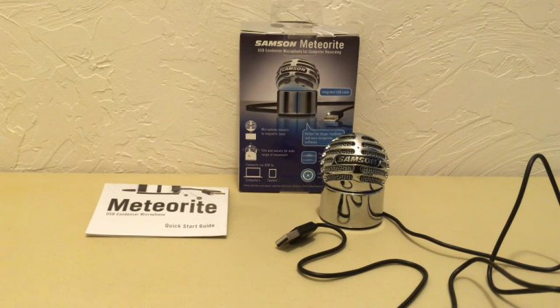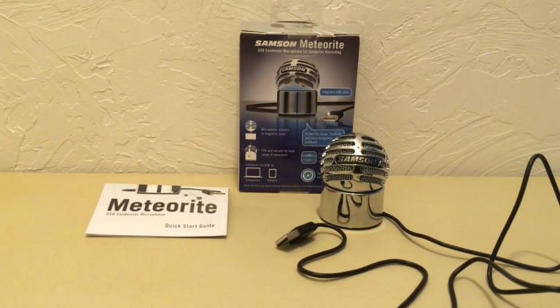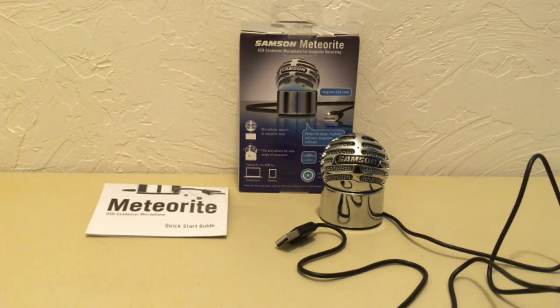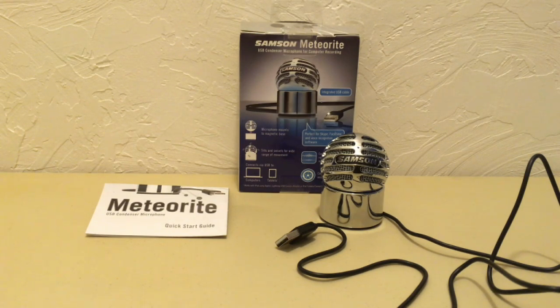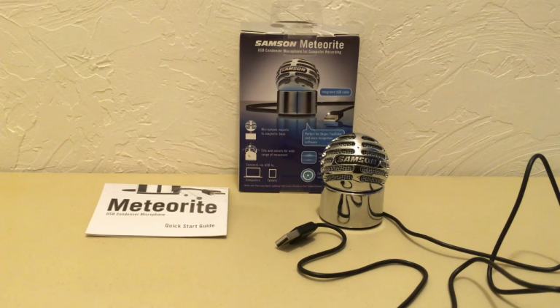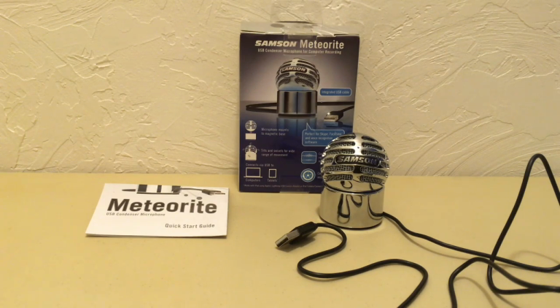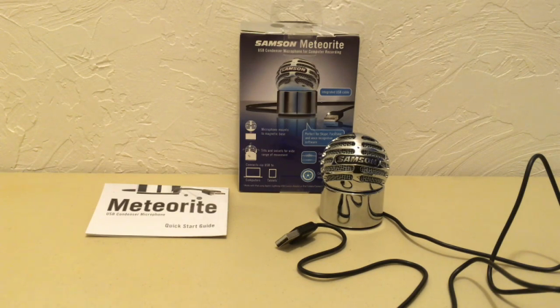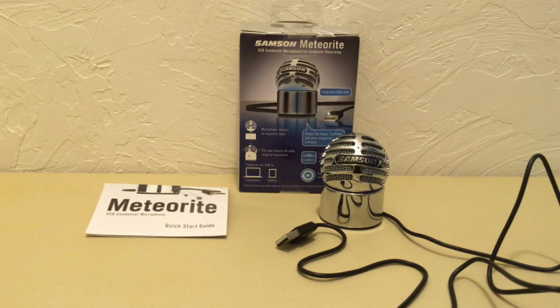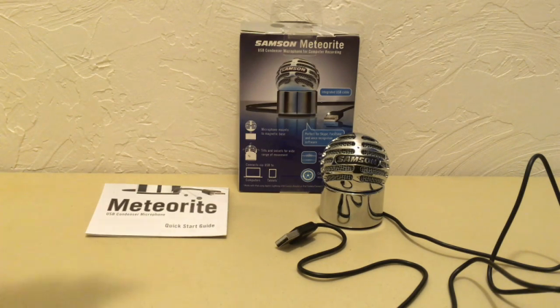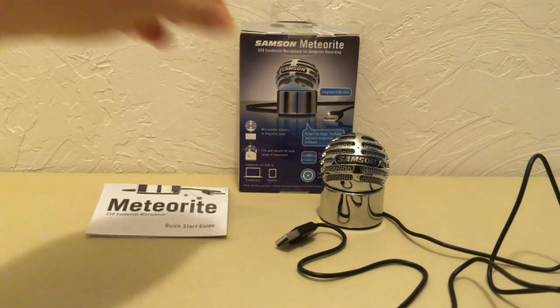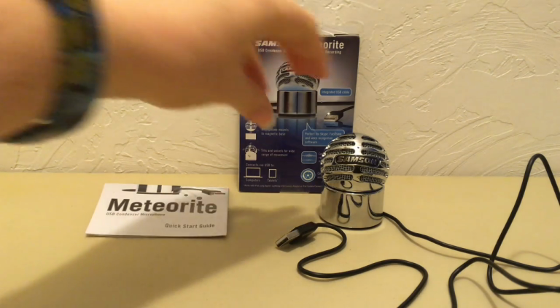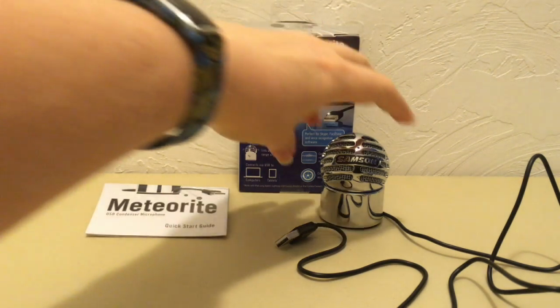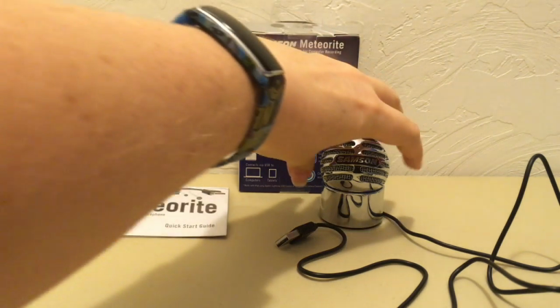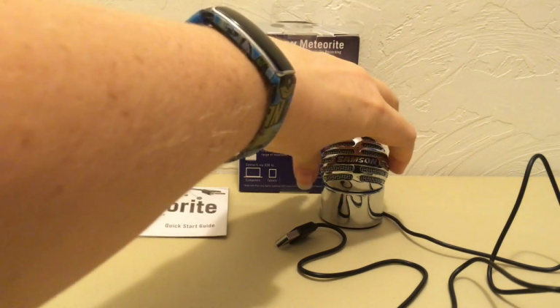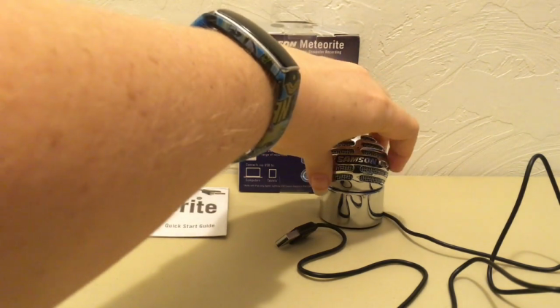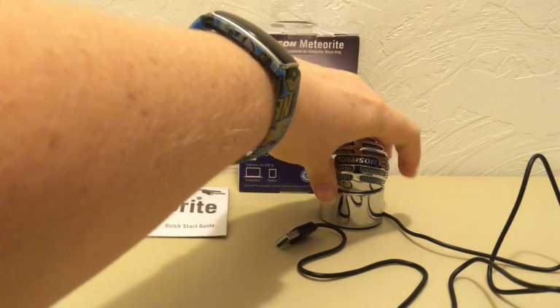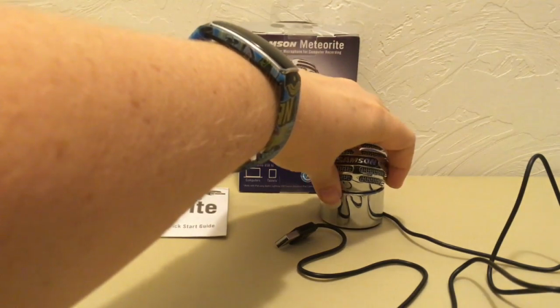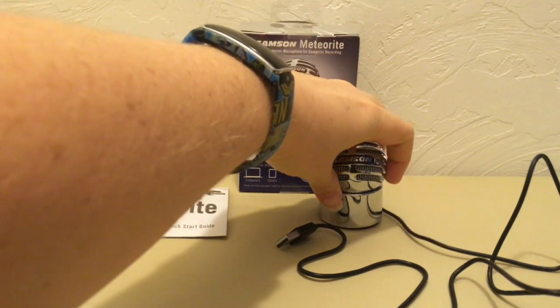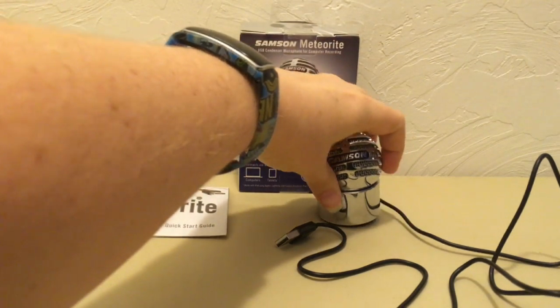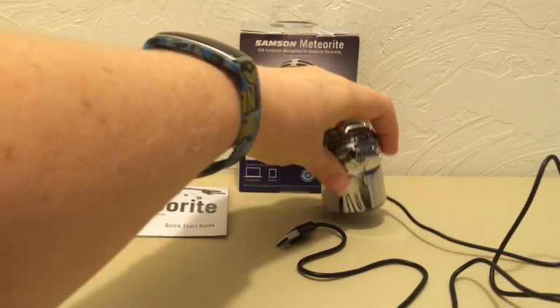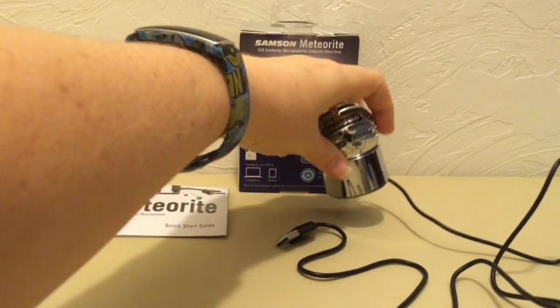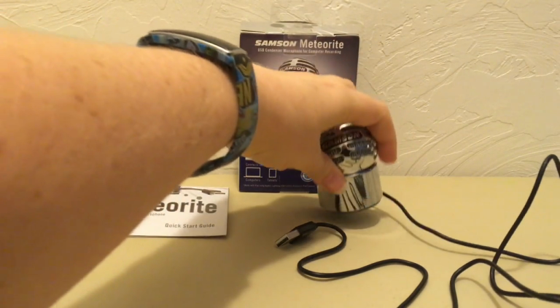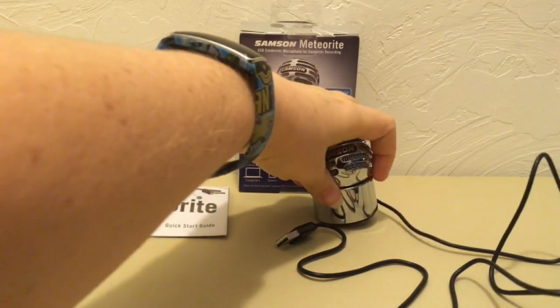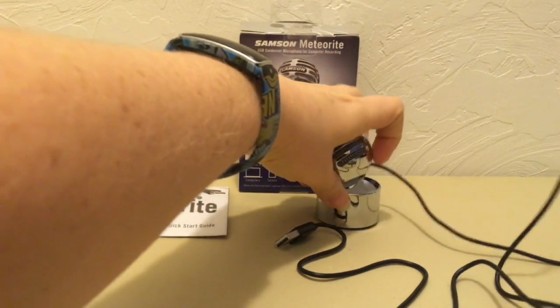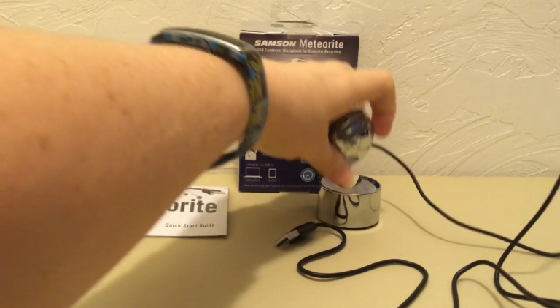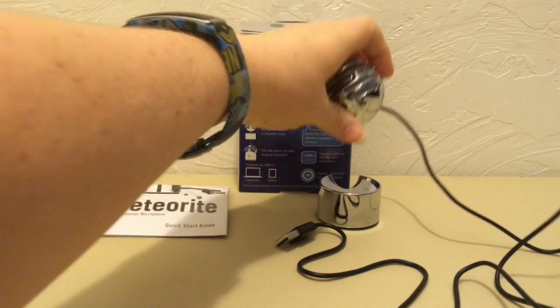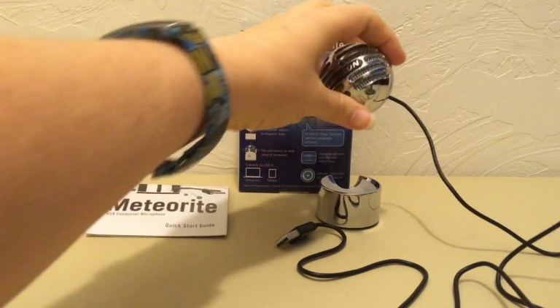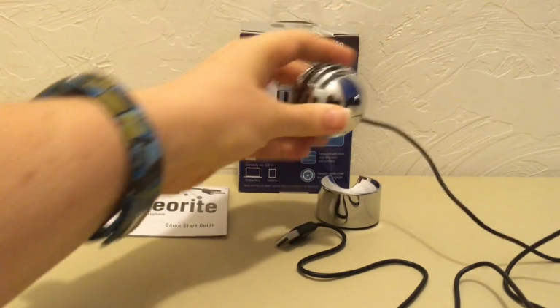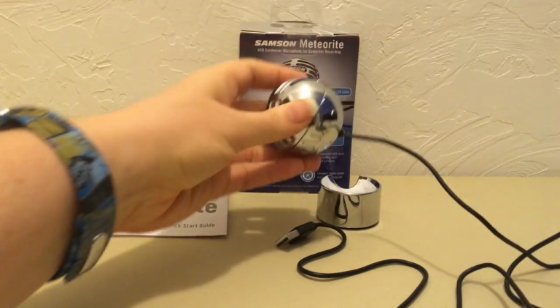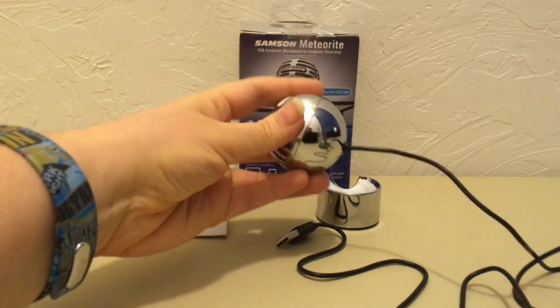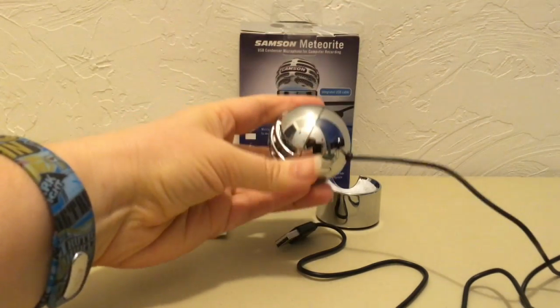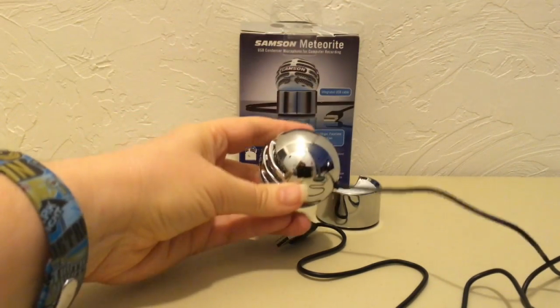It's two pieces connected to a magnetic base, so the ball mic is able to tilt to grab sounds better.